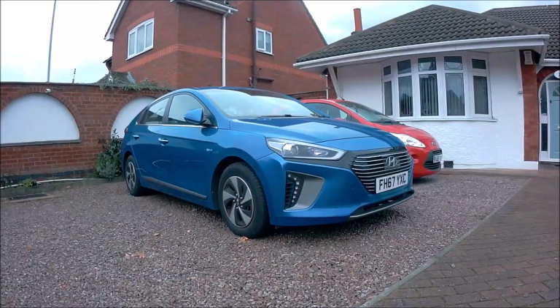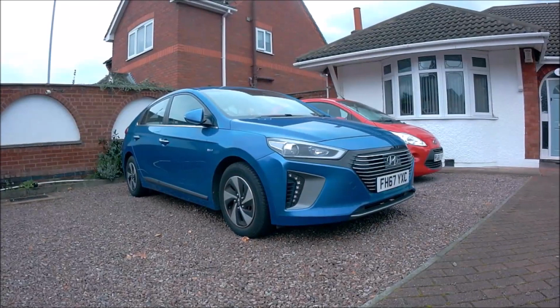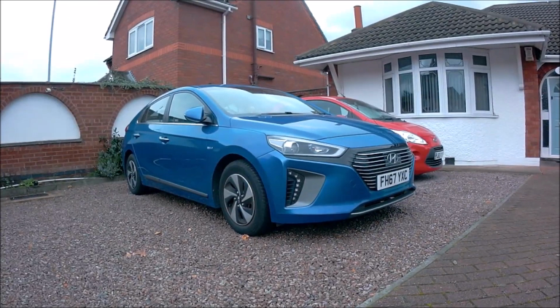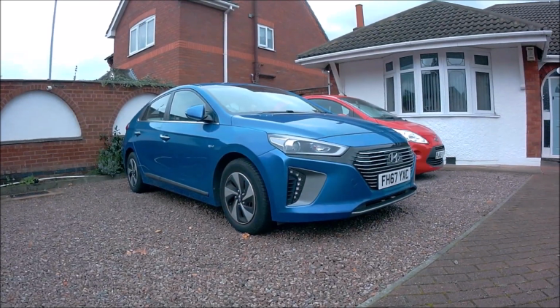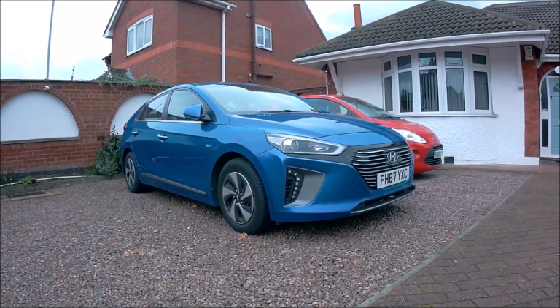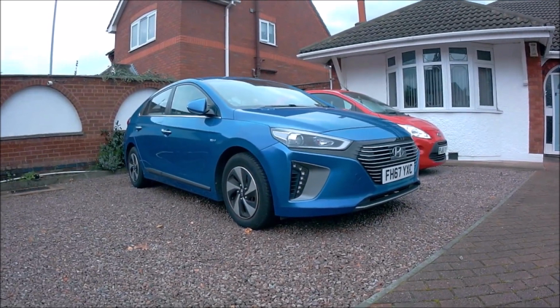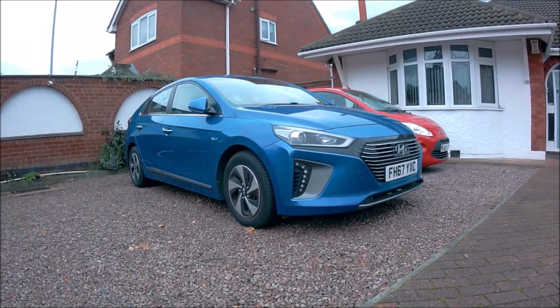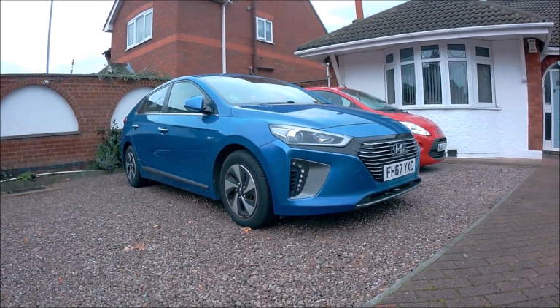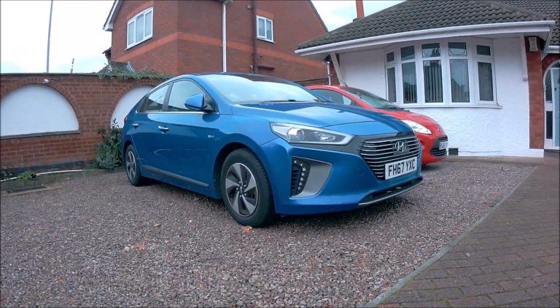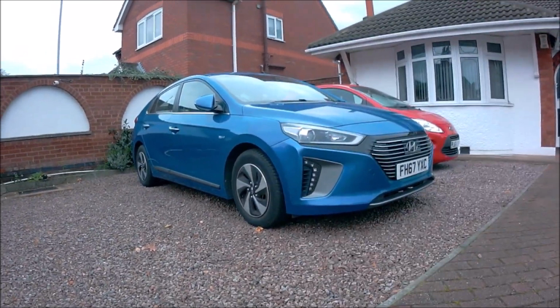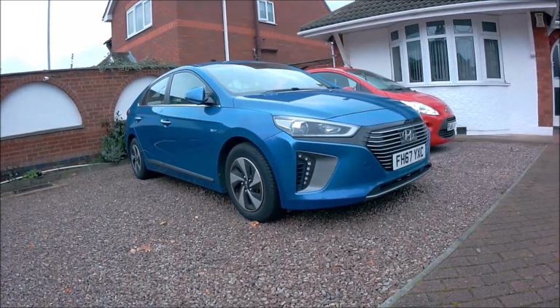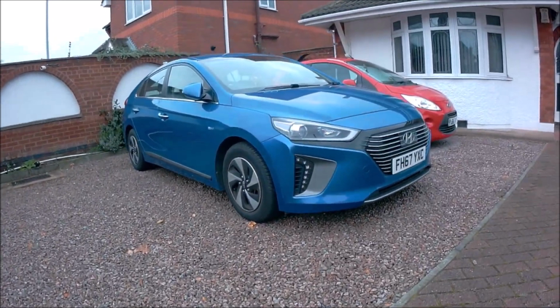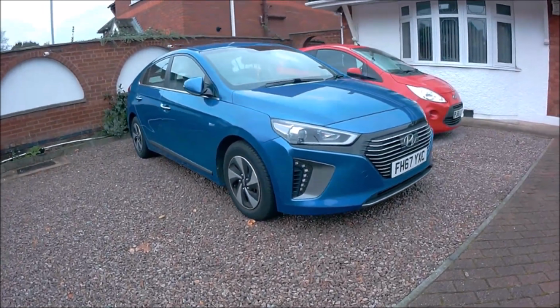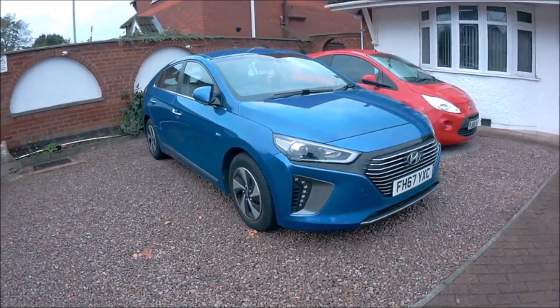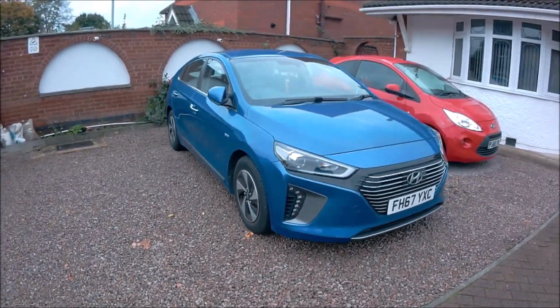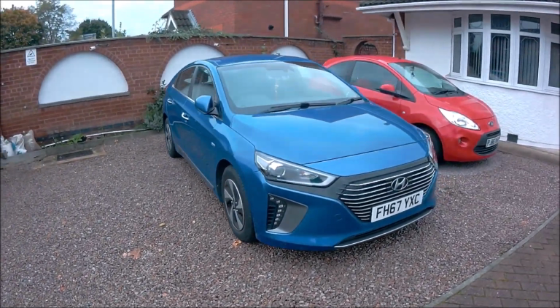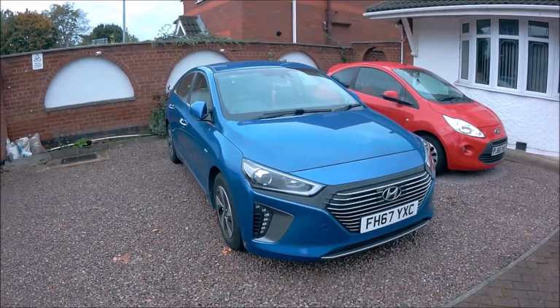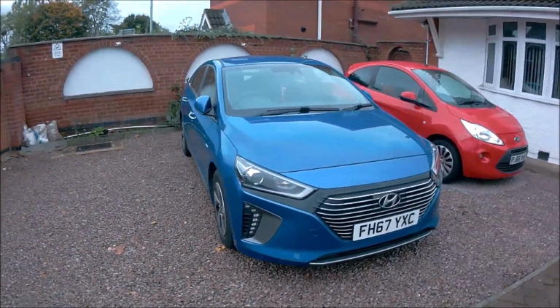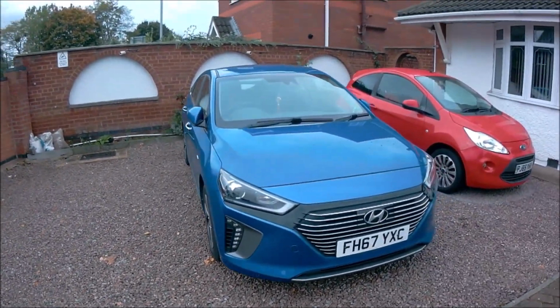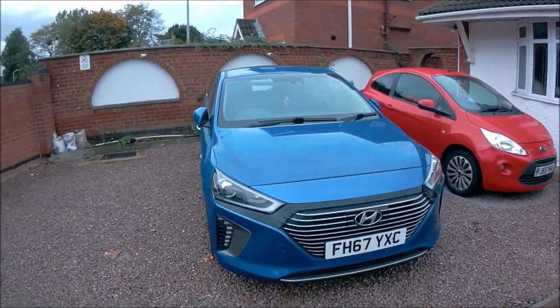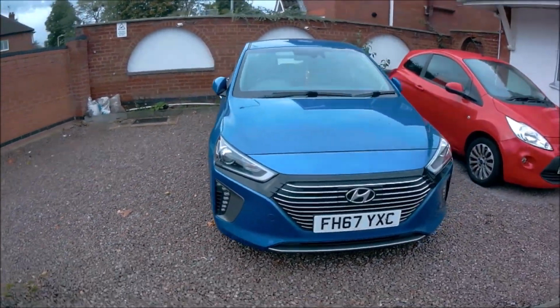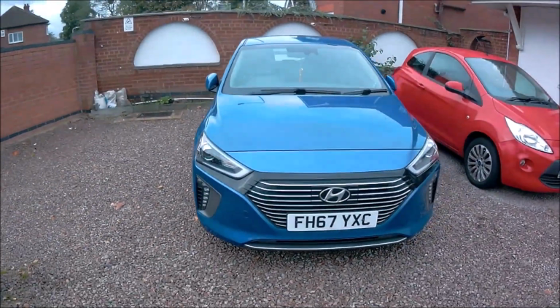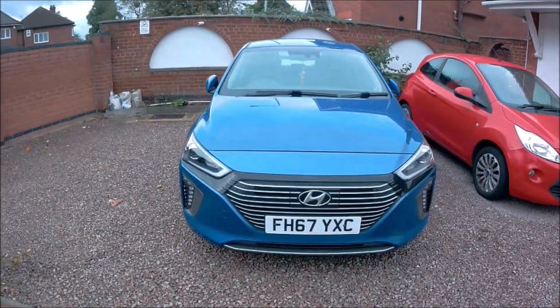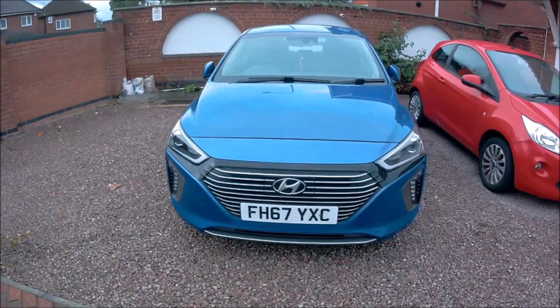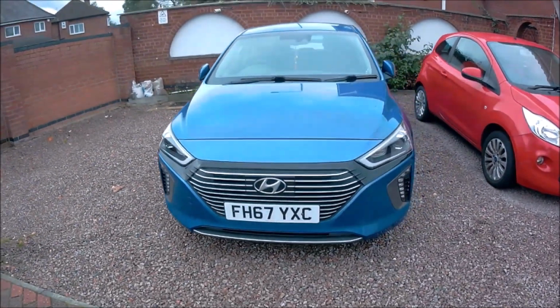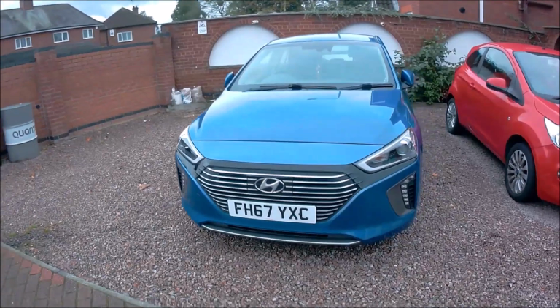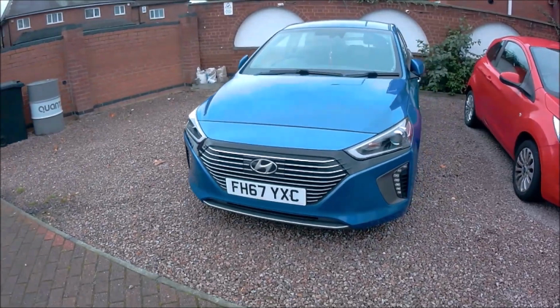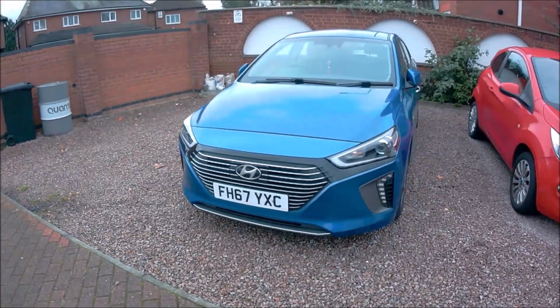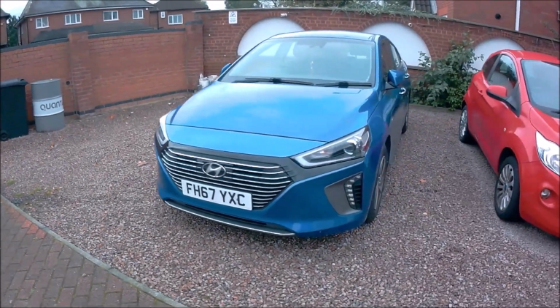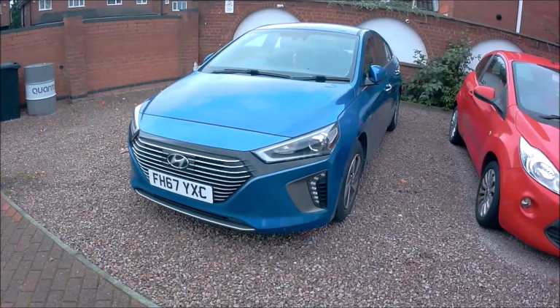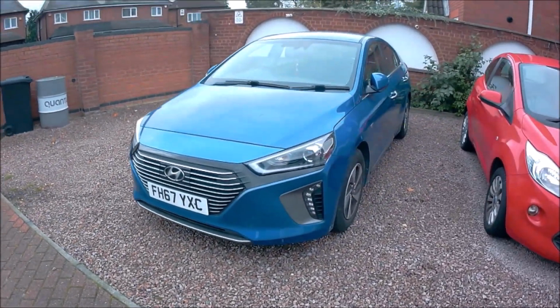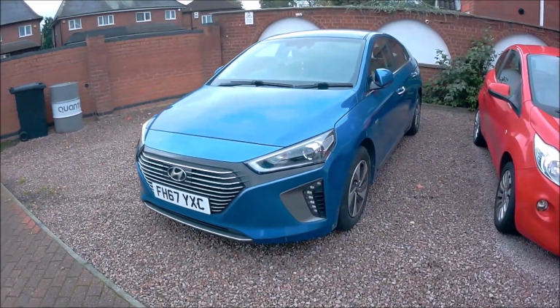Hi, just got this customer's car back again. His engine management light has come back on, so I'm just going to see what's up.